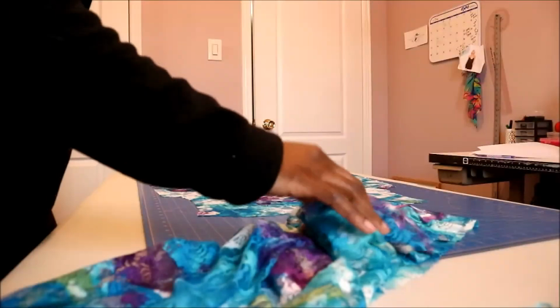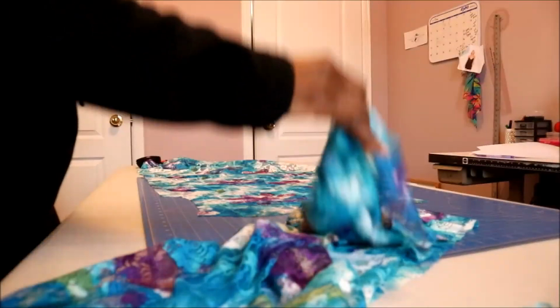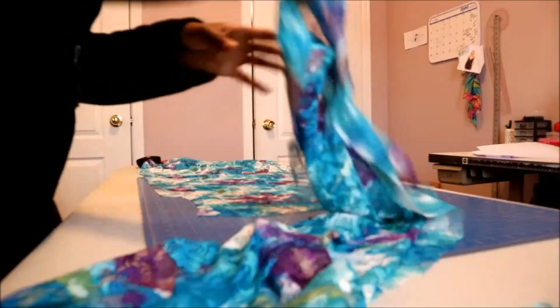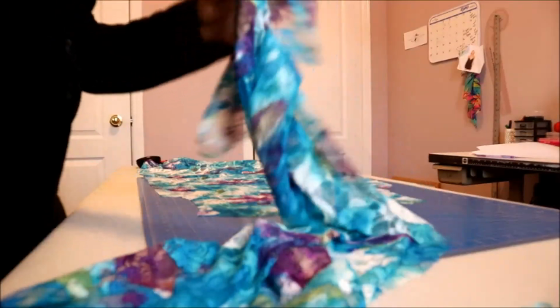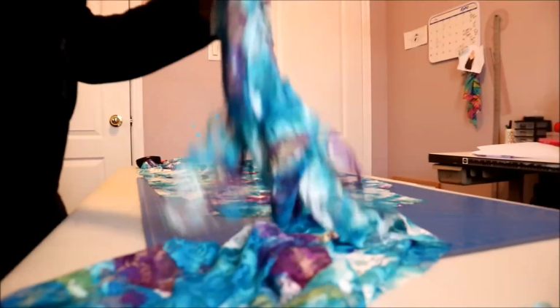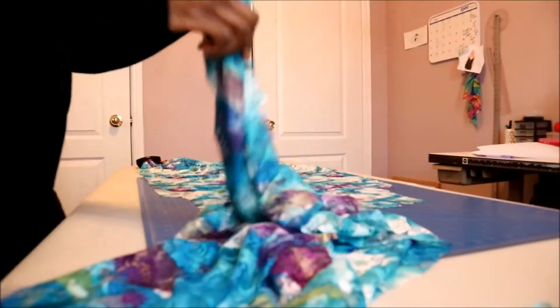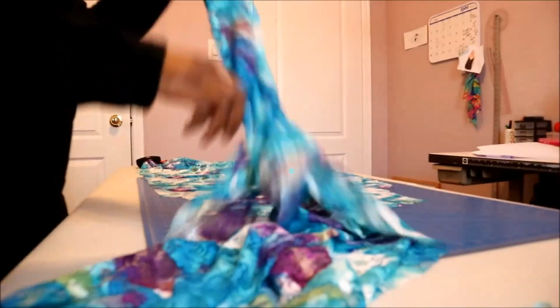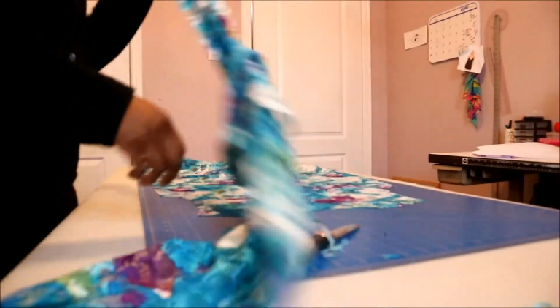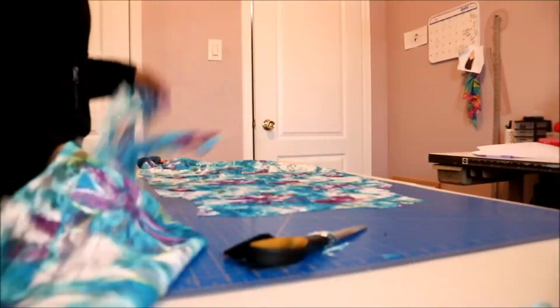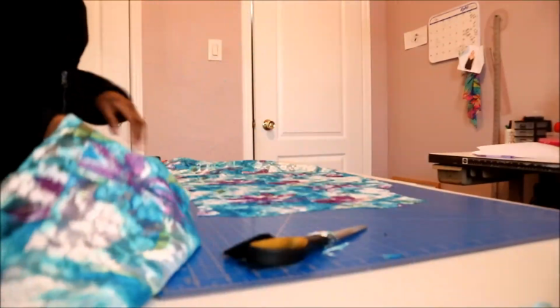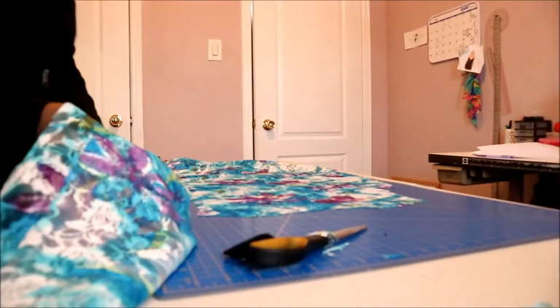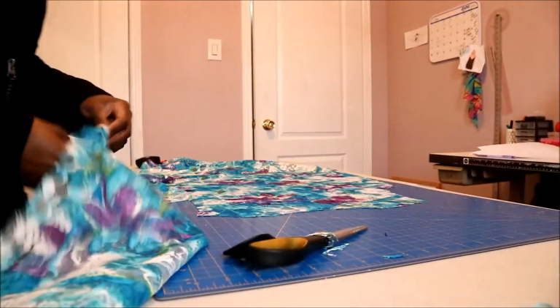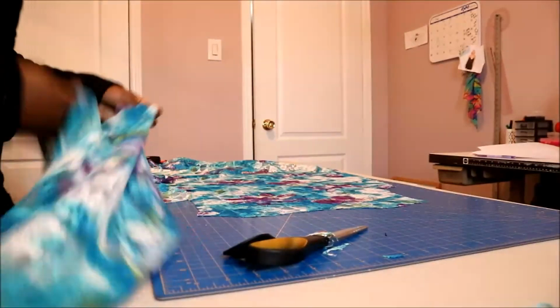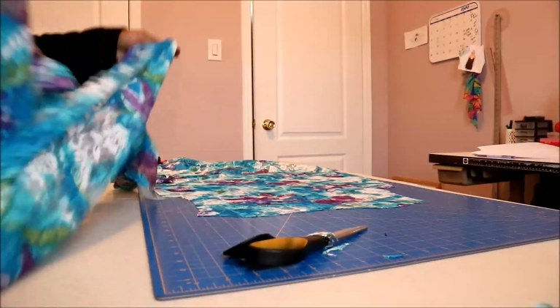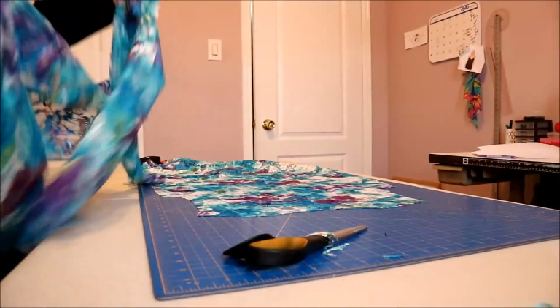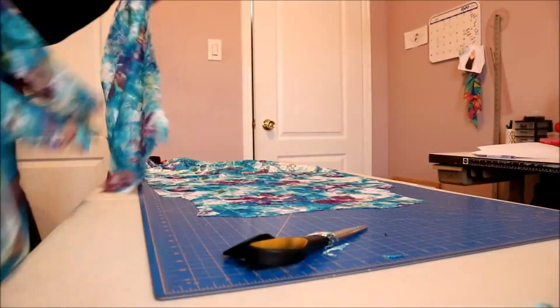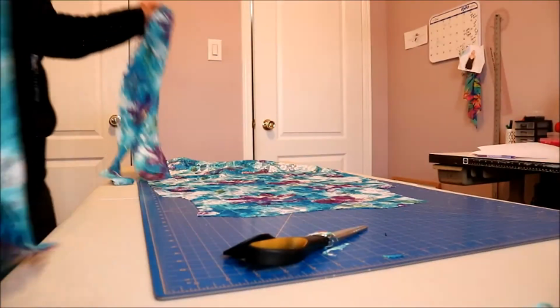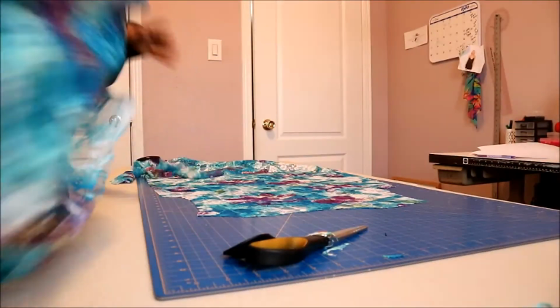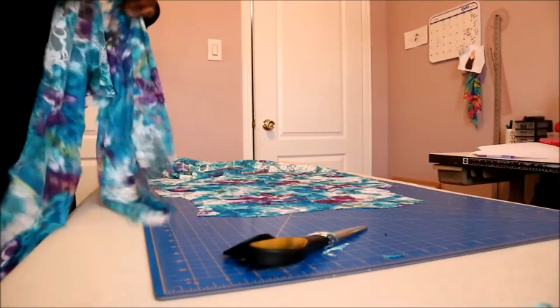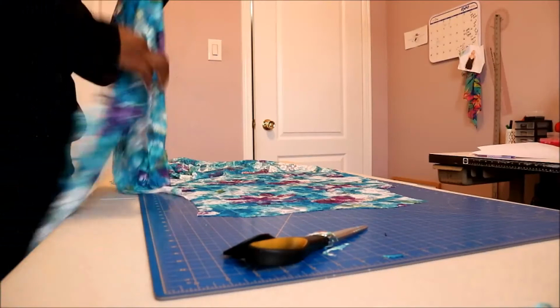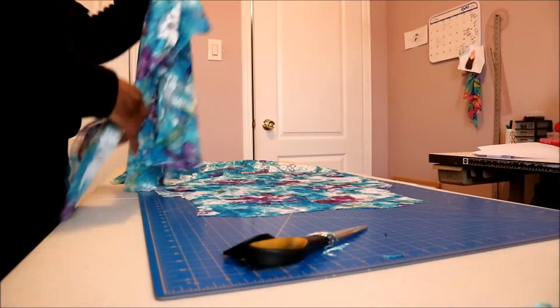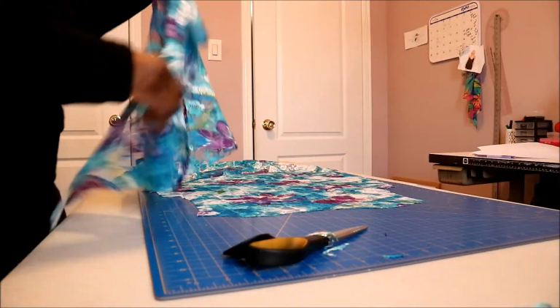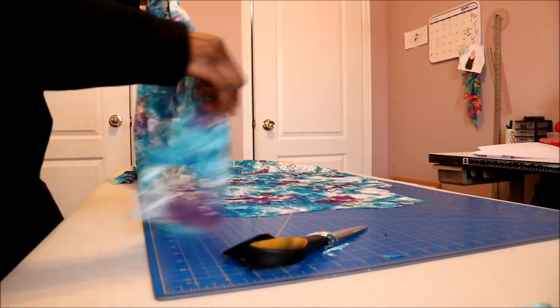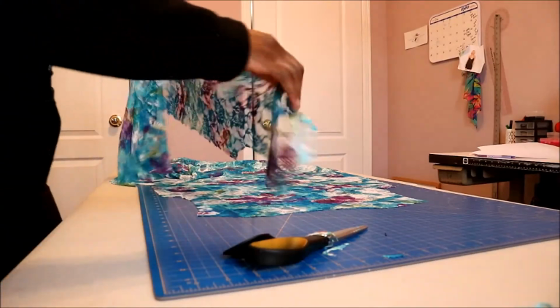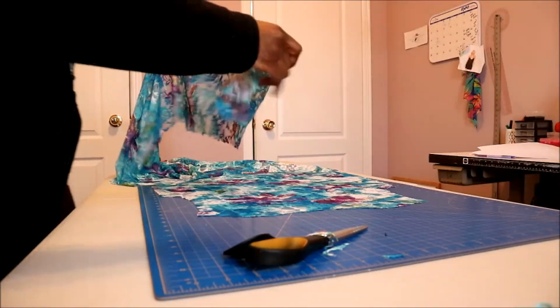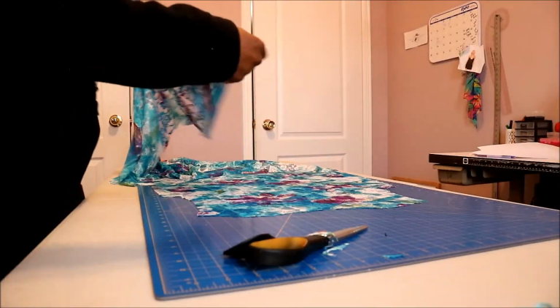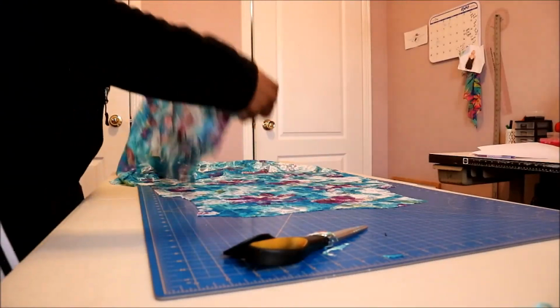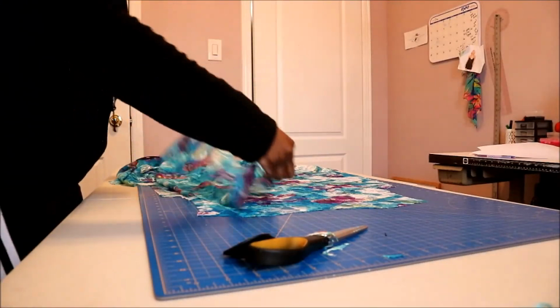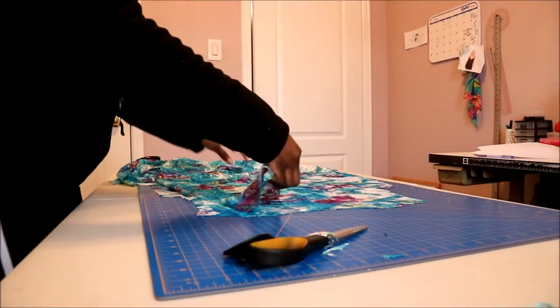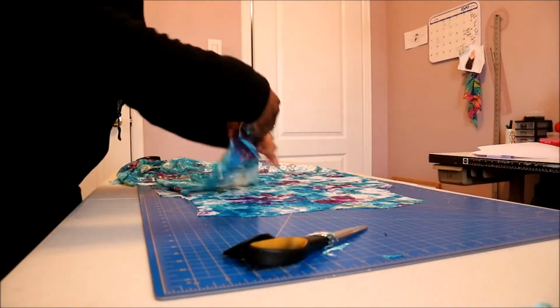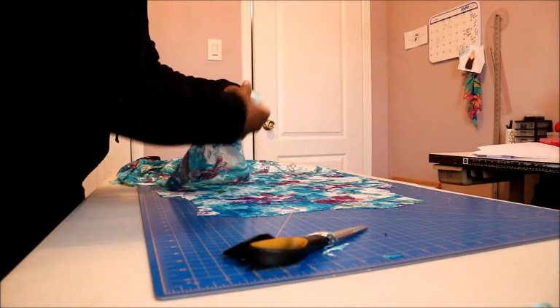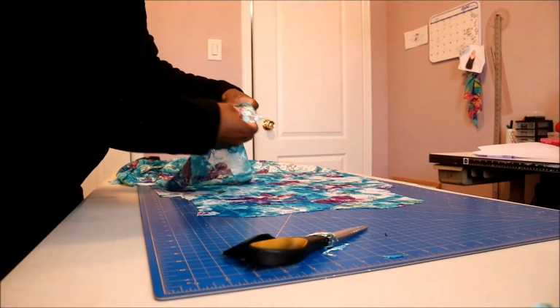Right sides together. This fabric actually does not have a right side, so you can put it together anywhere, but some fabrics do have right and wrong sides.